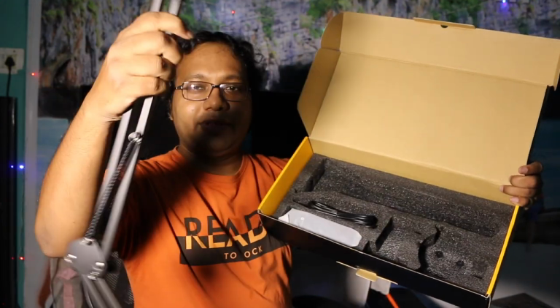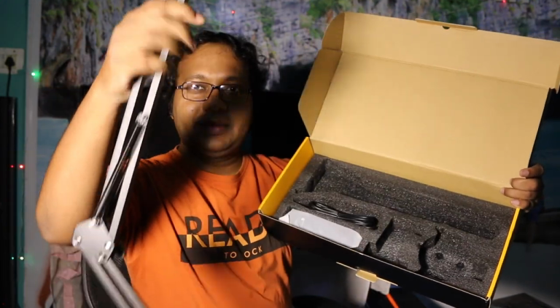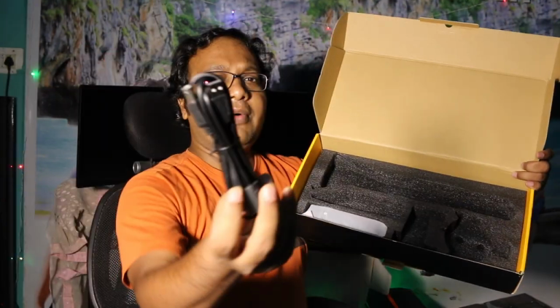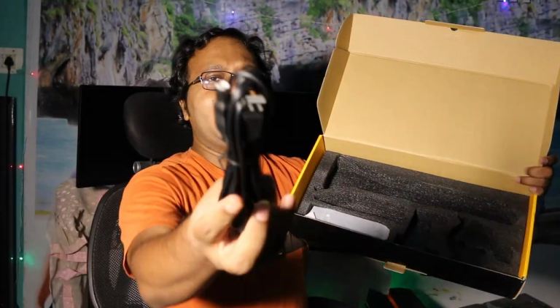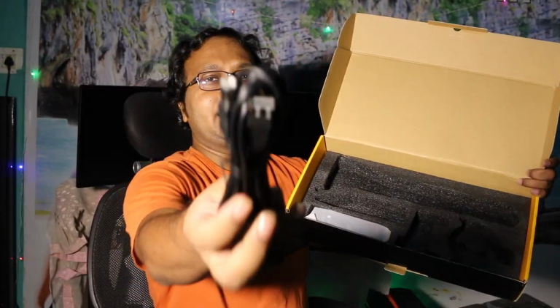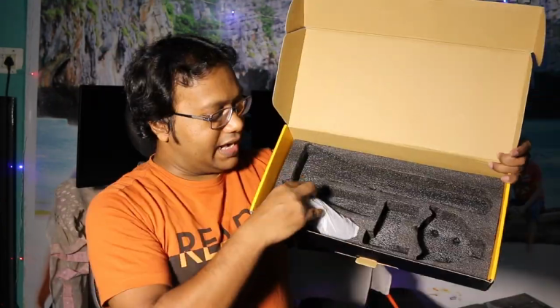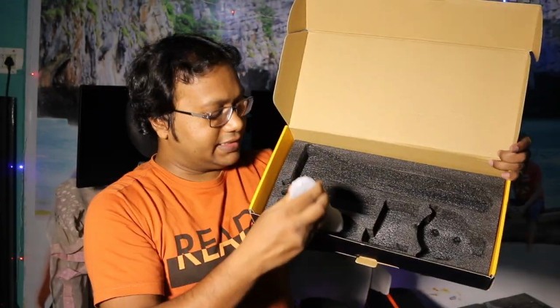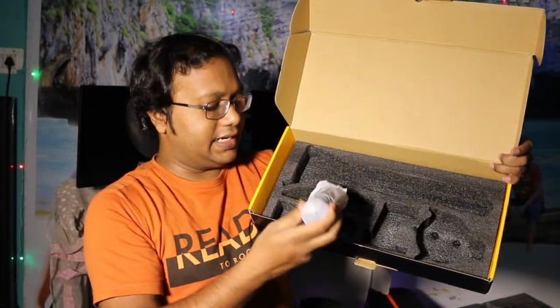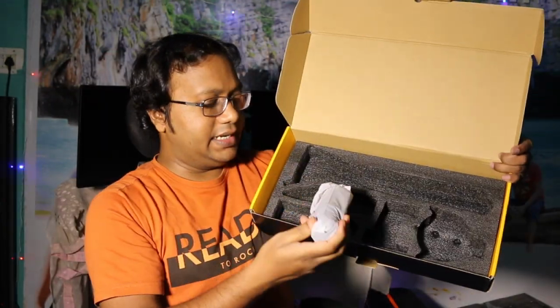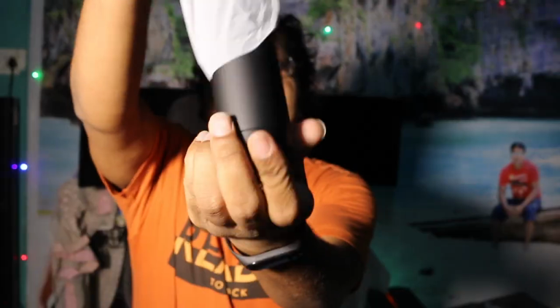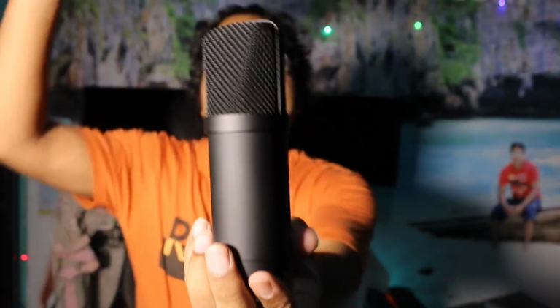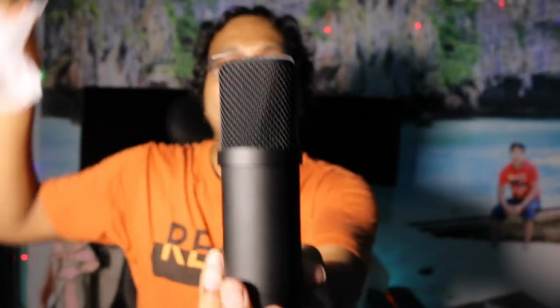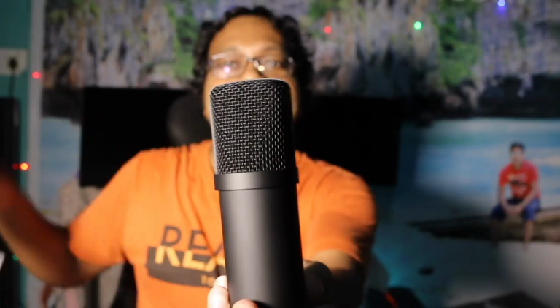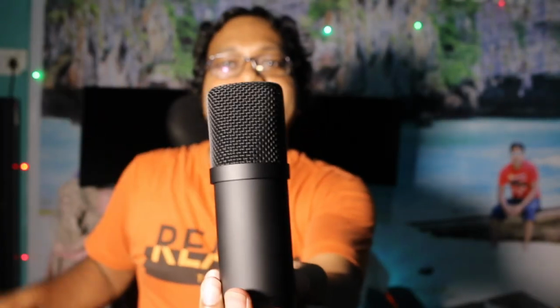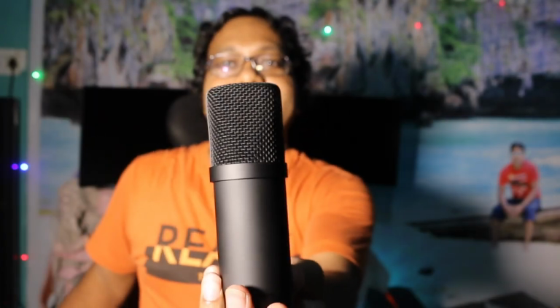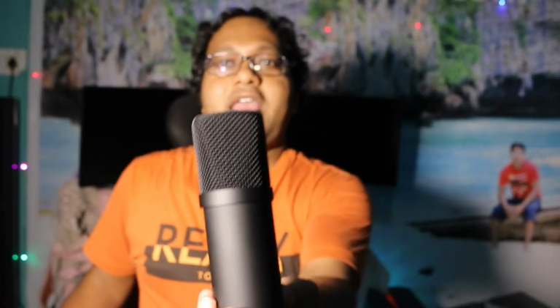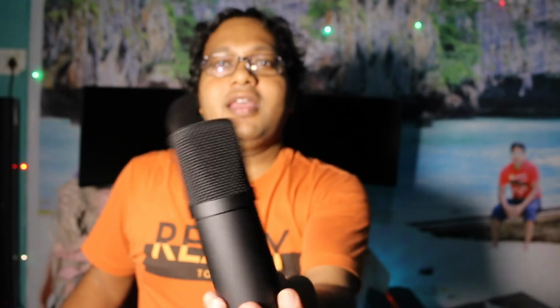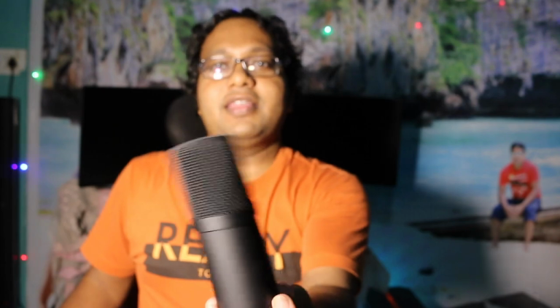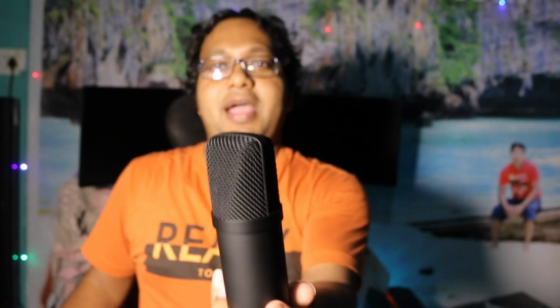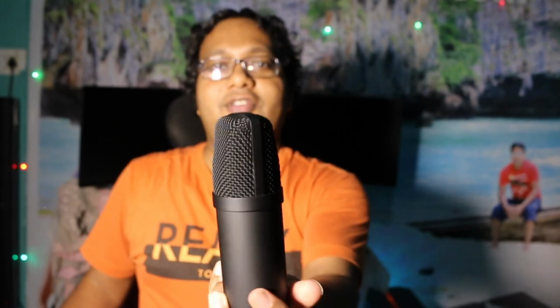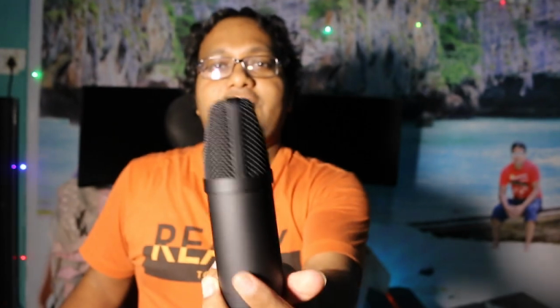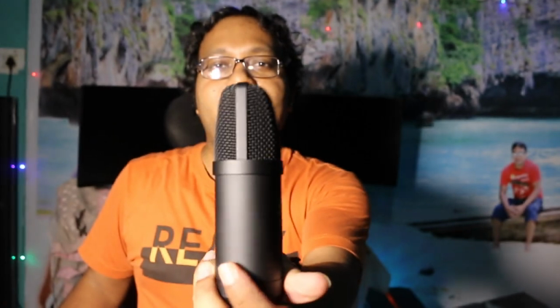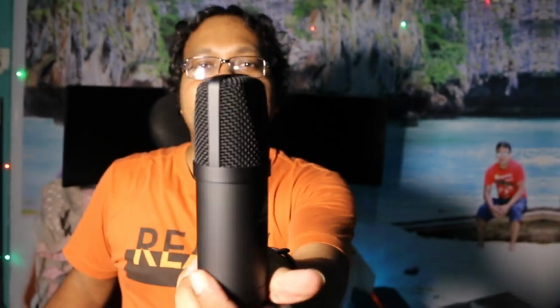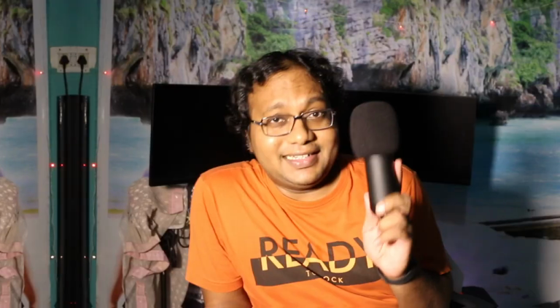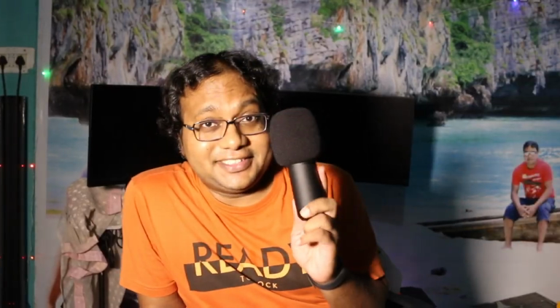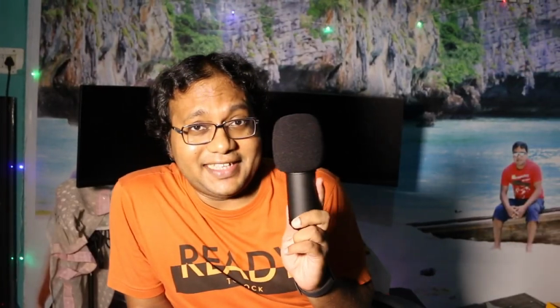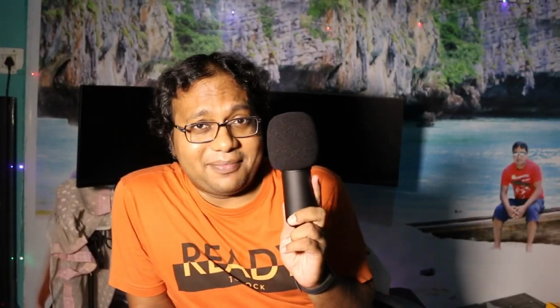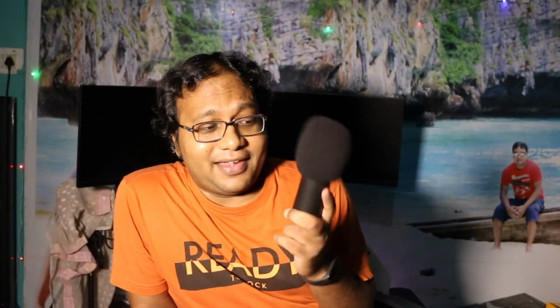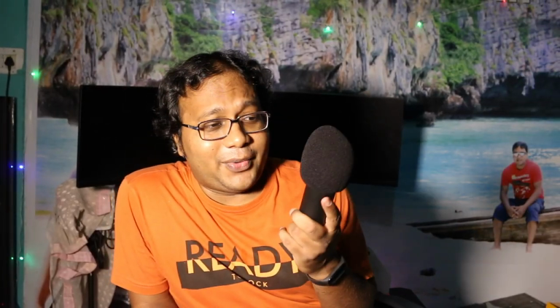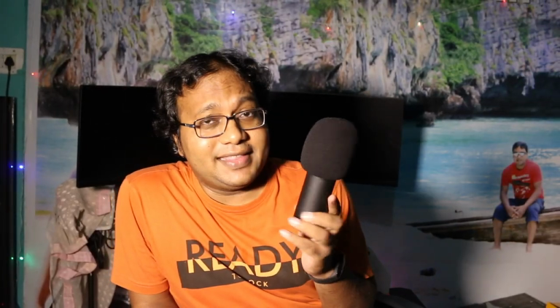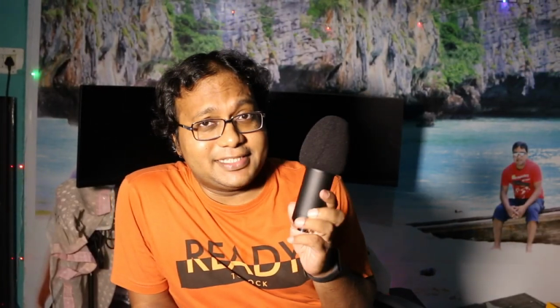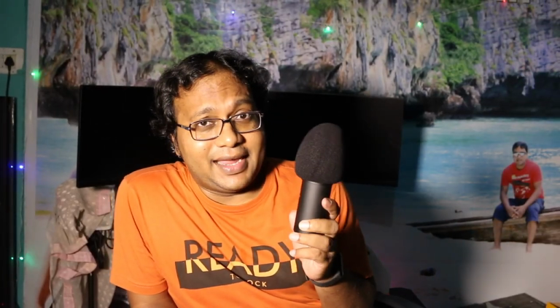A wire. And lastly, this is the microphone. Let's set up and try this mic.